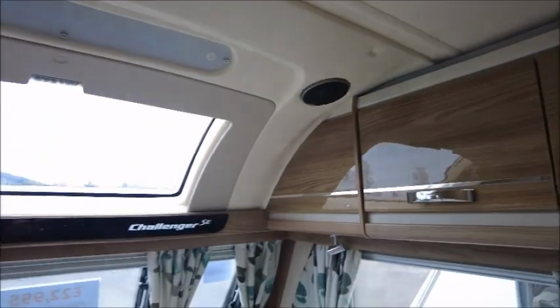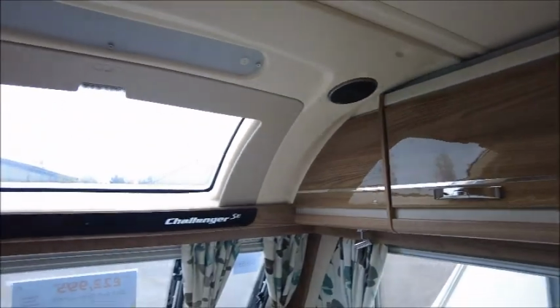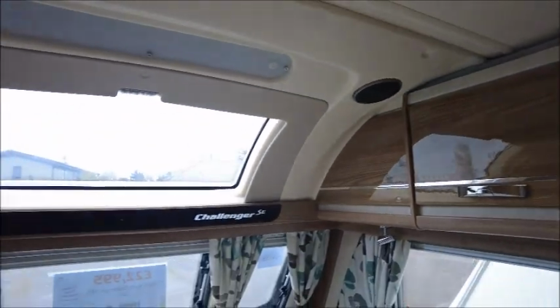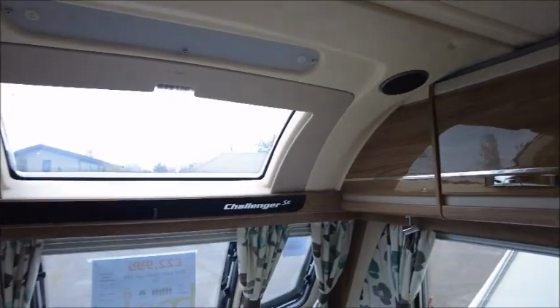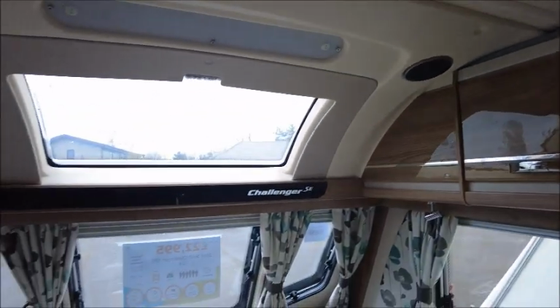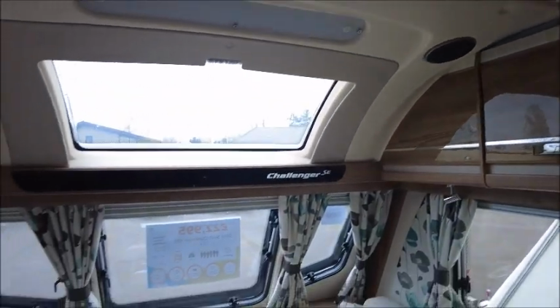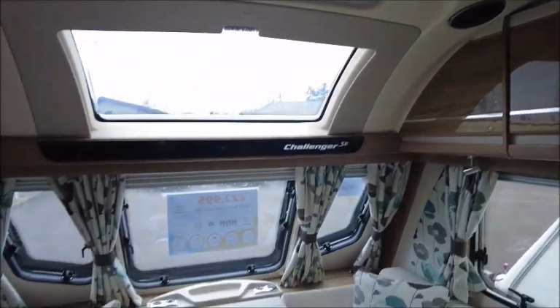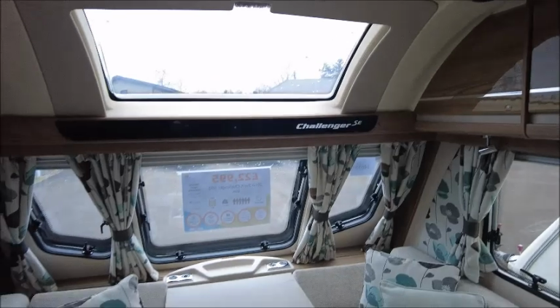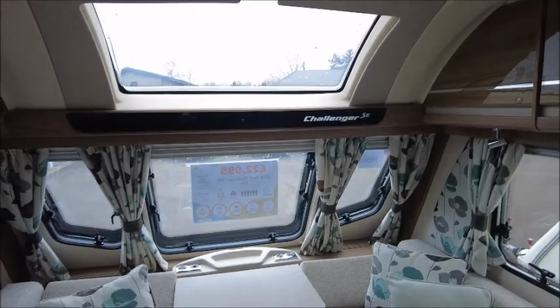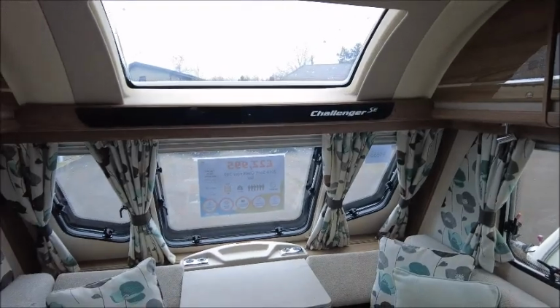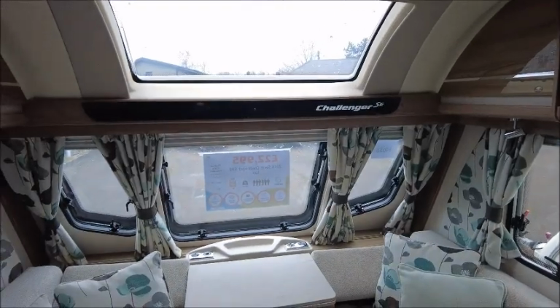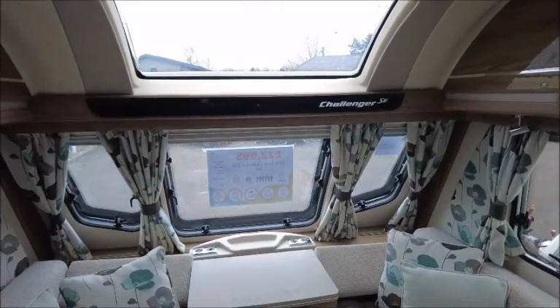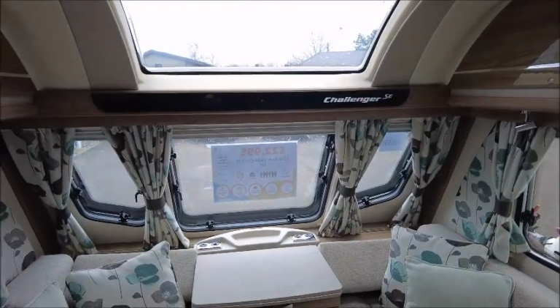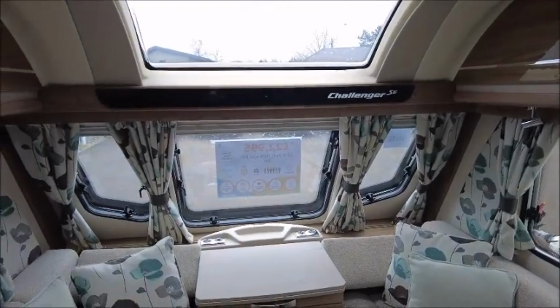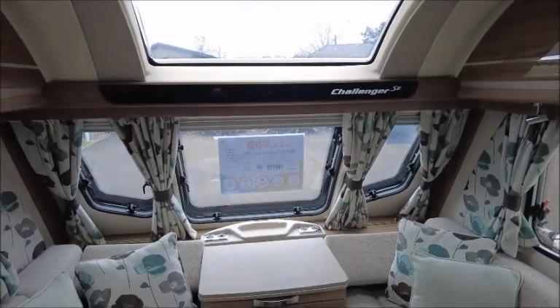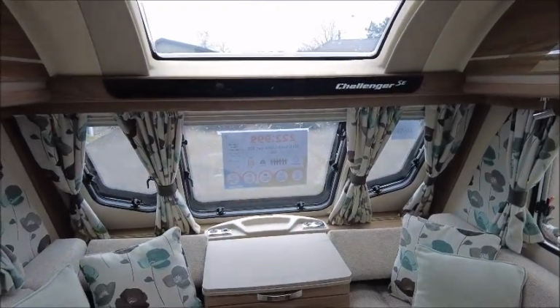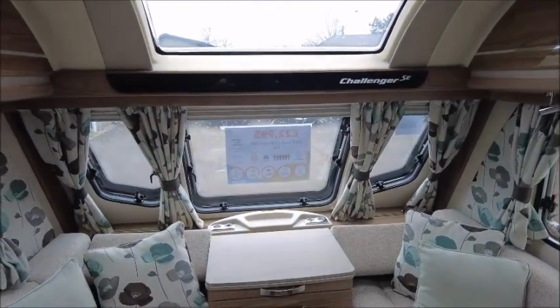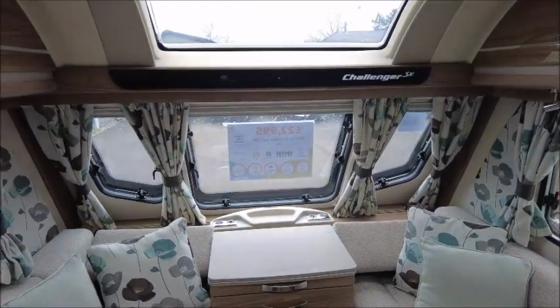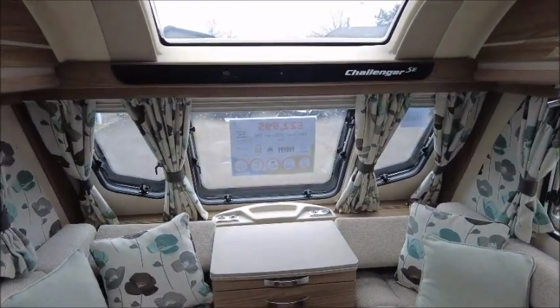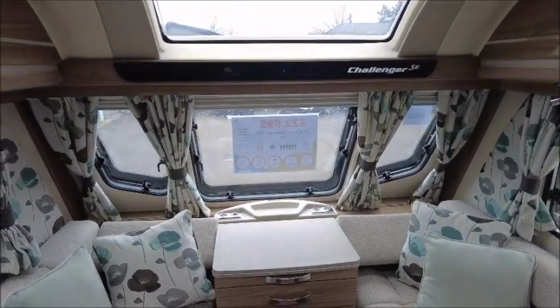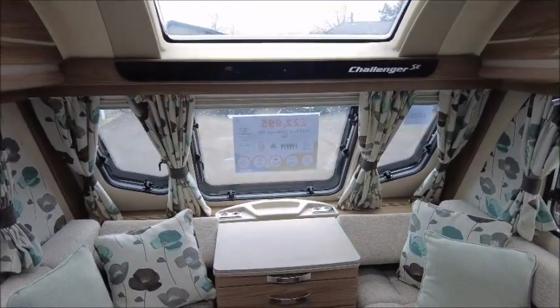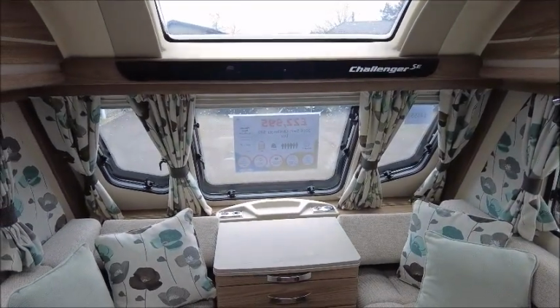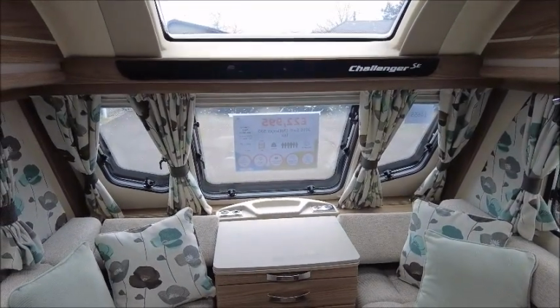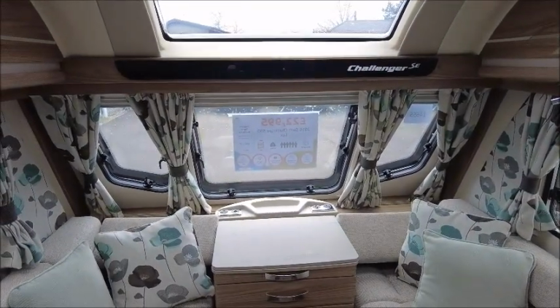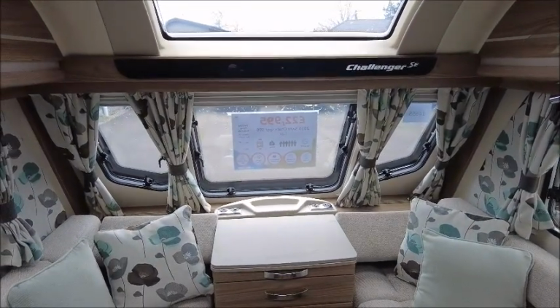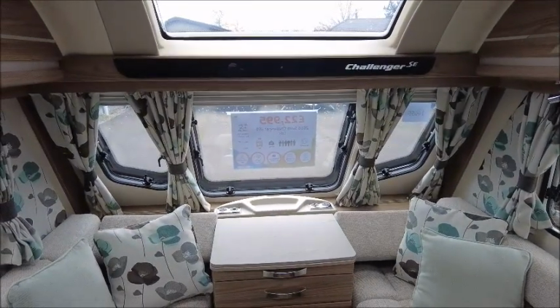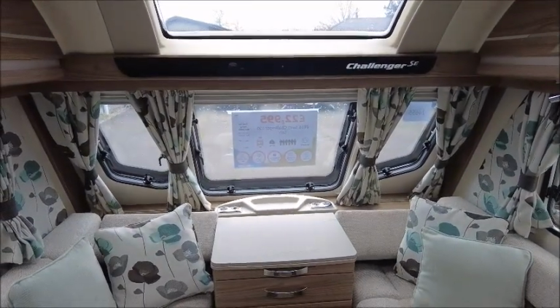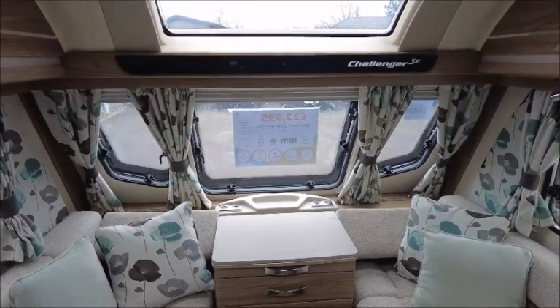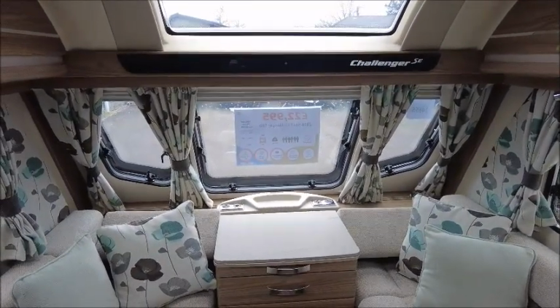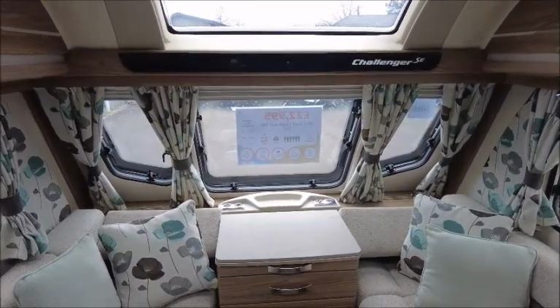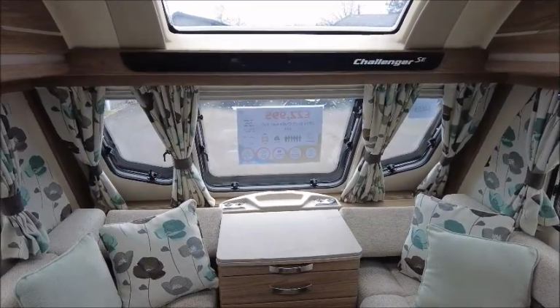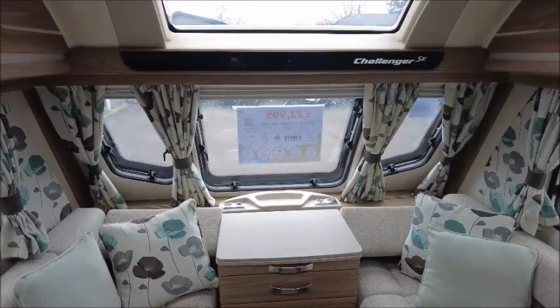So there you have it. This model is for sale at Salop Pleasure in Shrewsbury. Please get in touch for more details. Thank you.